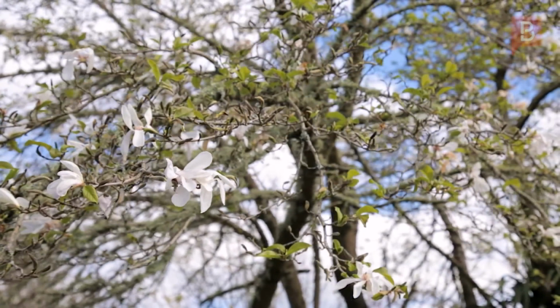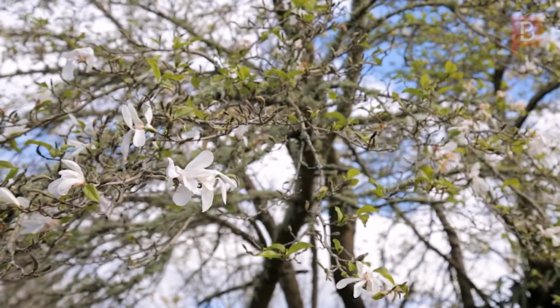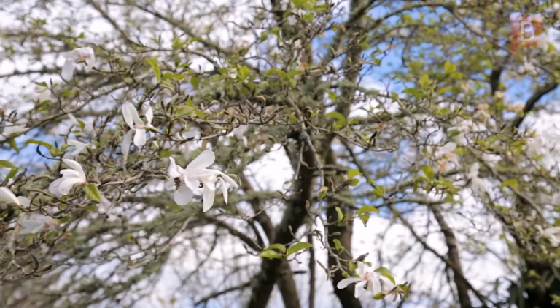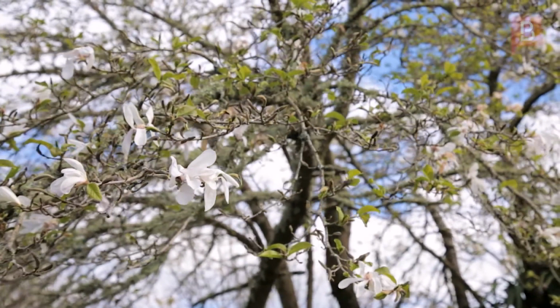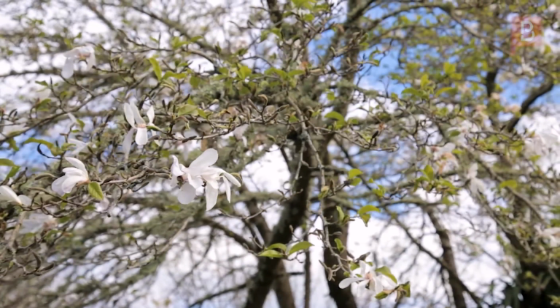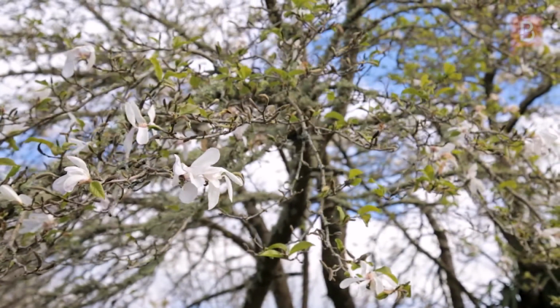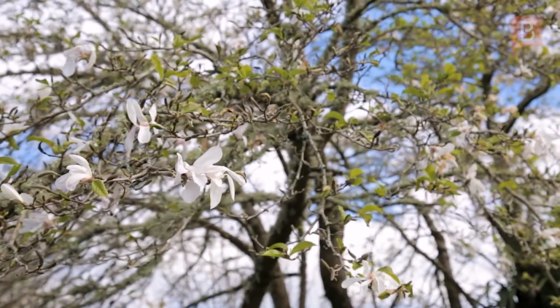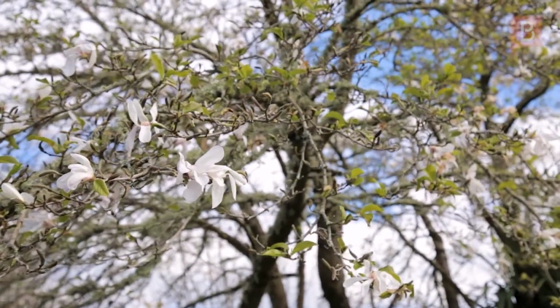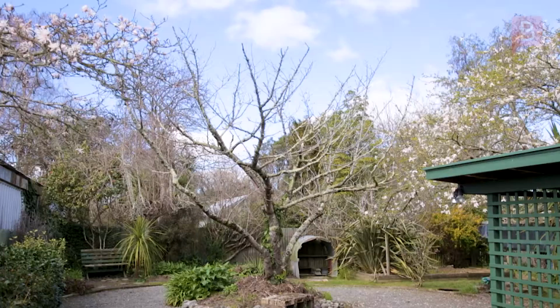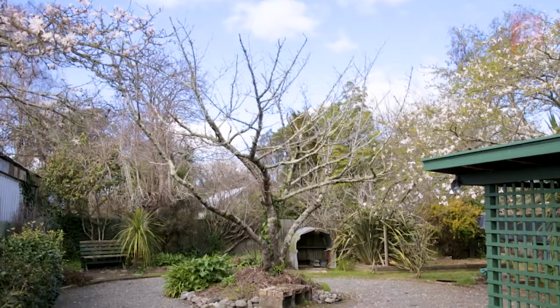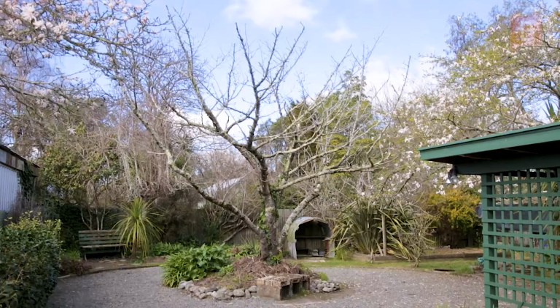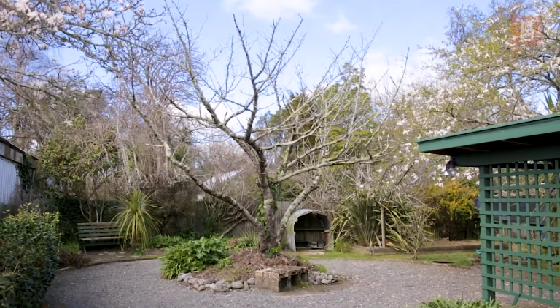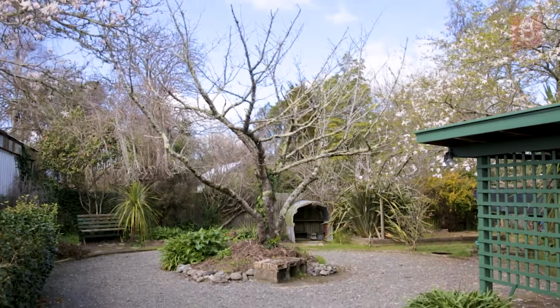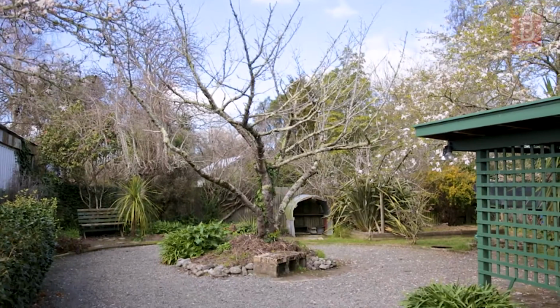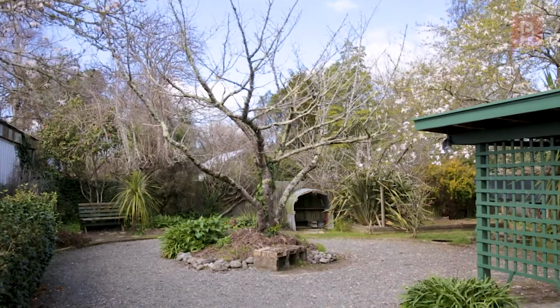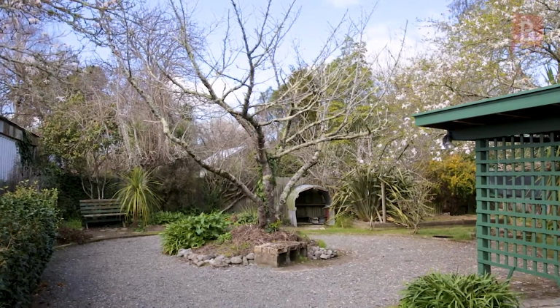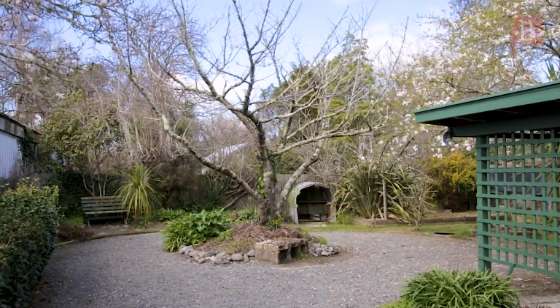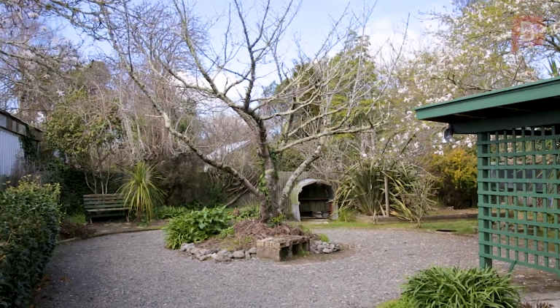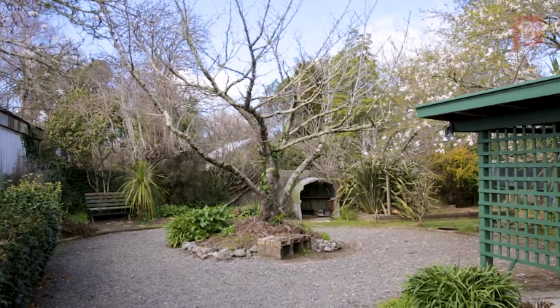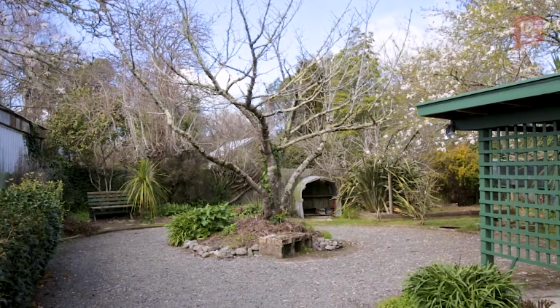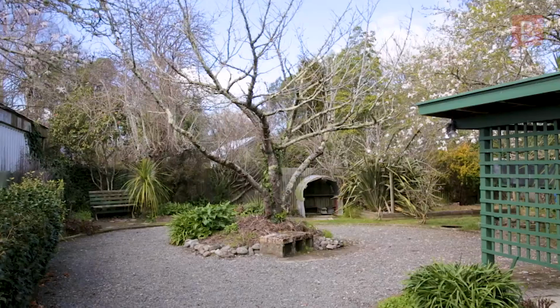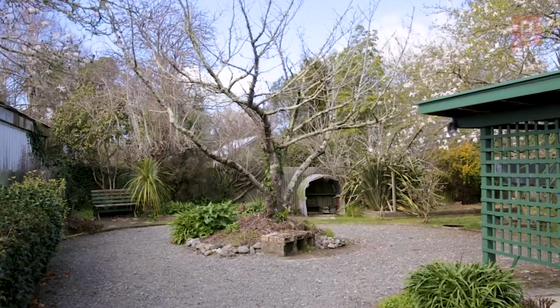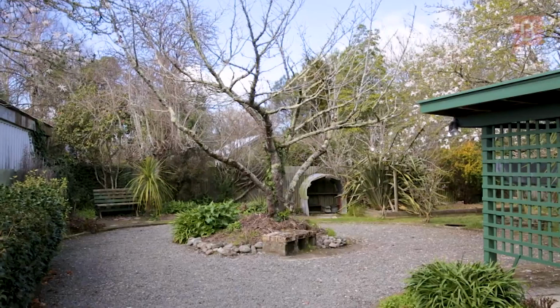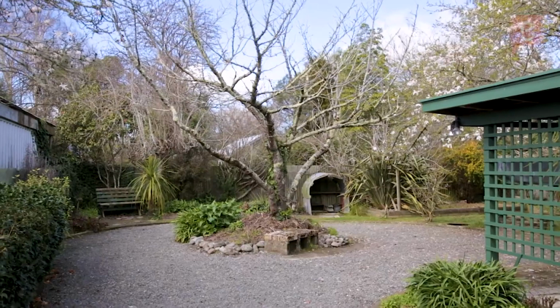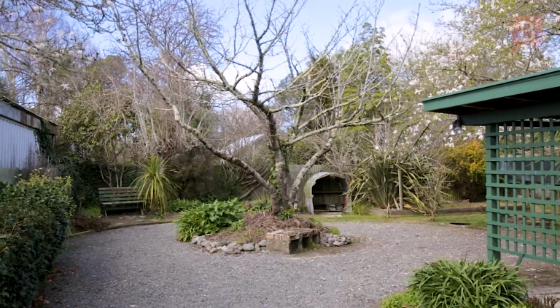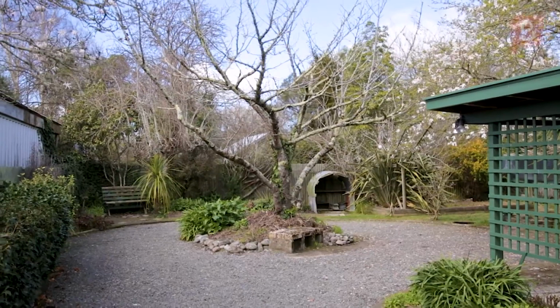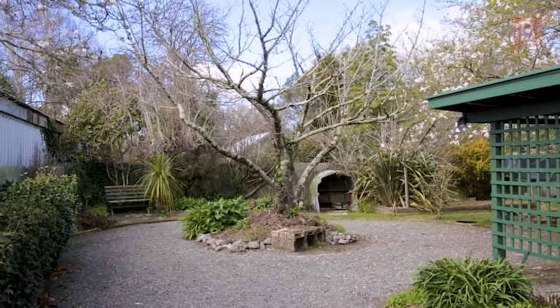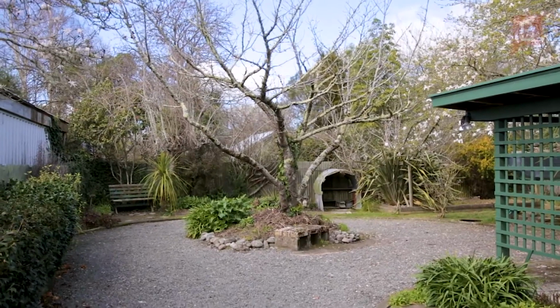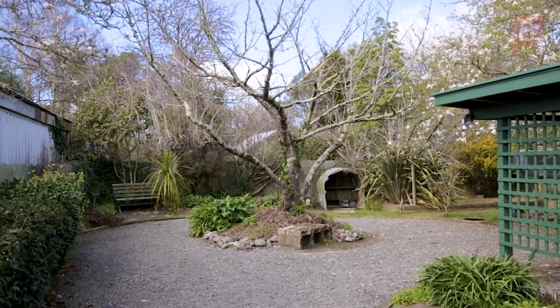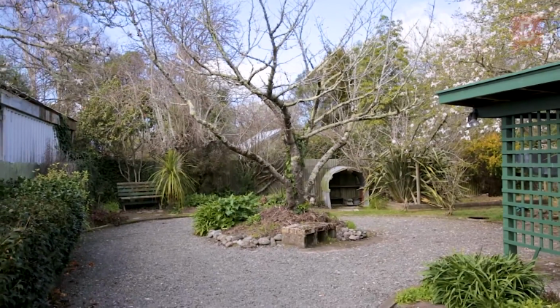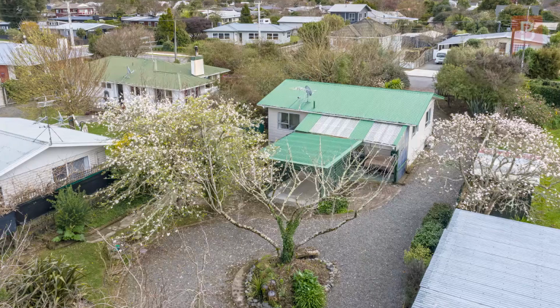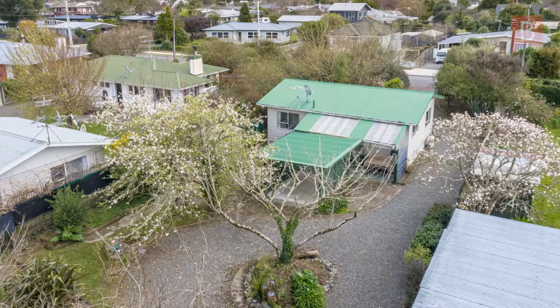This lovely sunny home has a fully fenced section, established trees and gardens, and a carport.